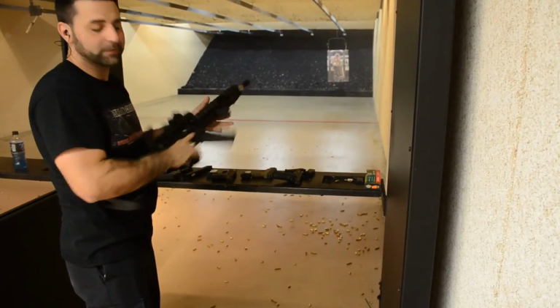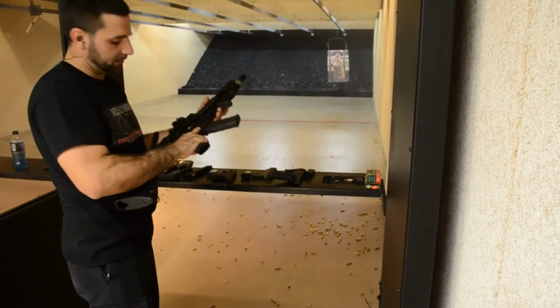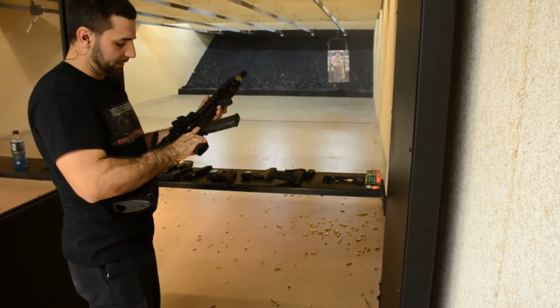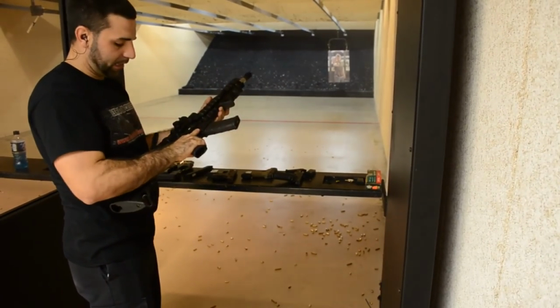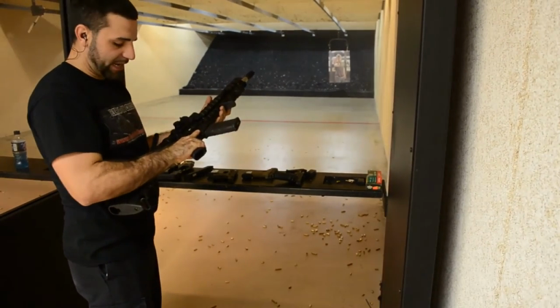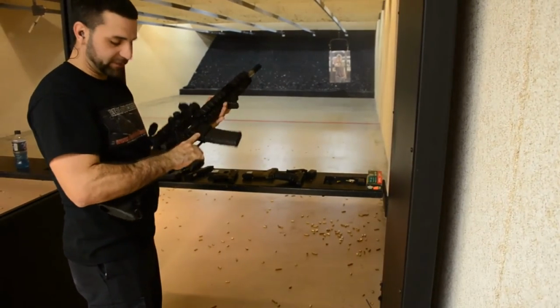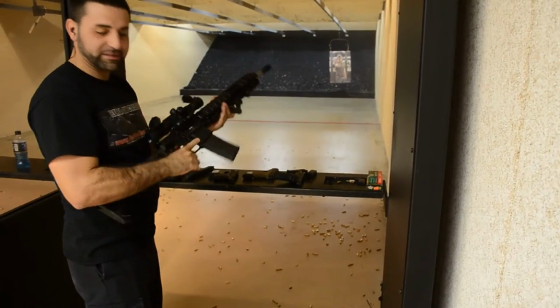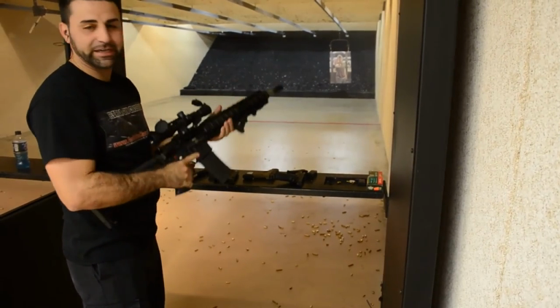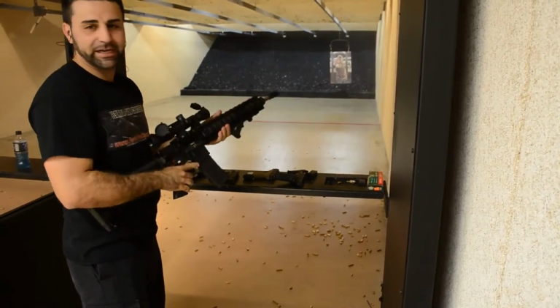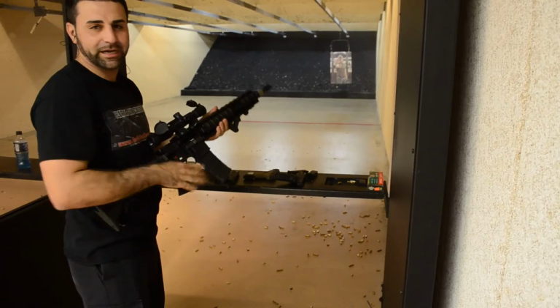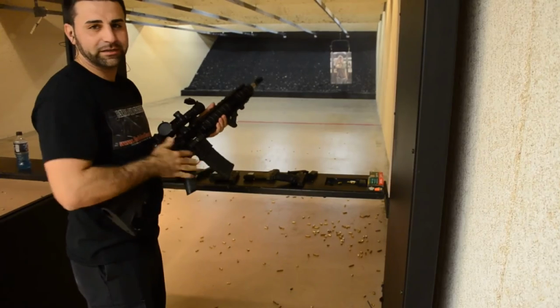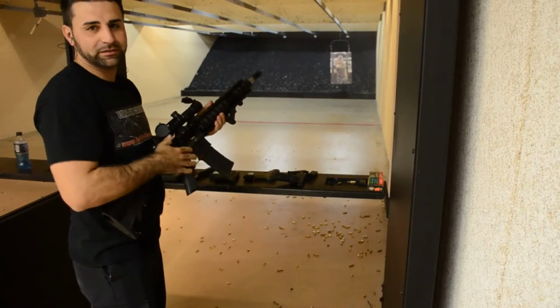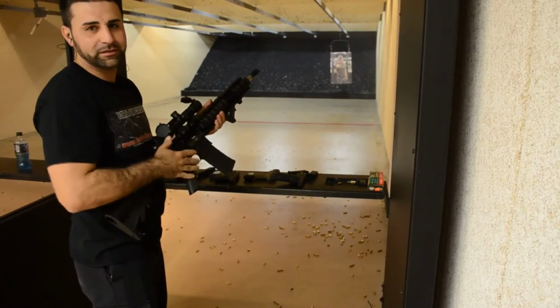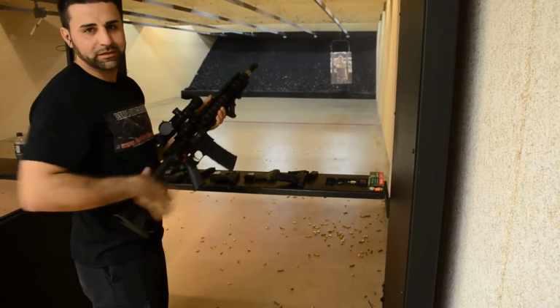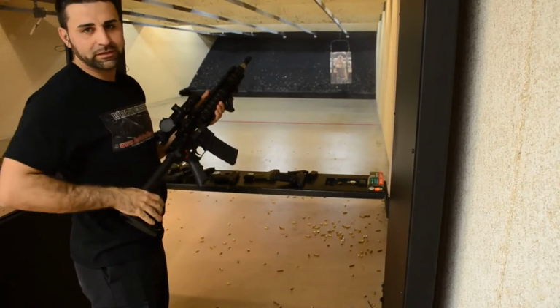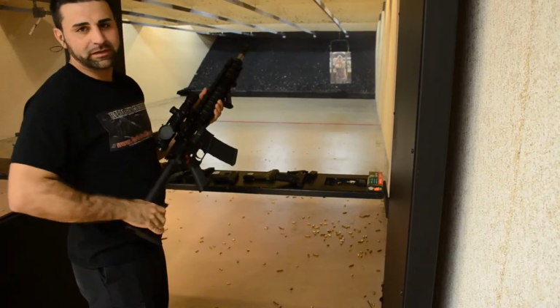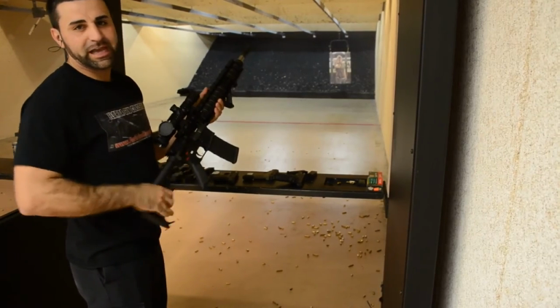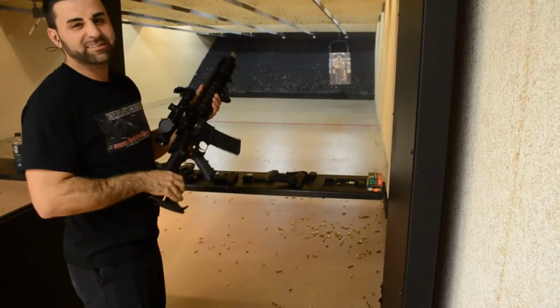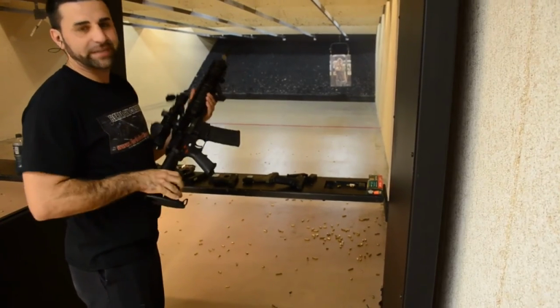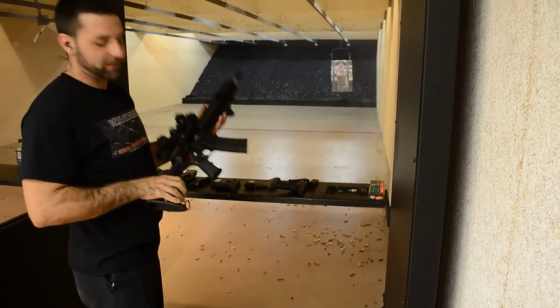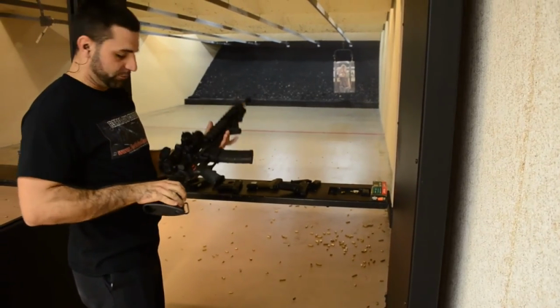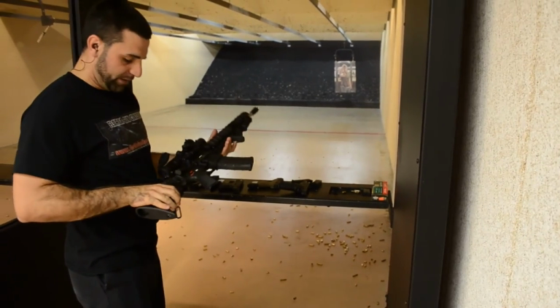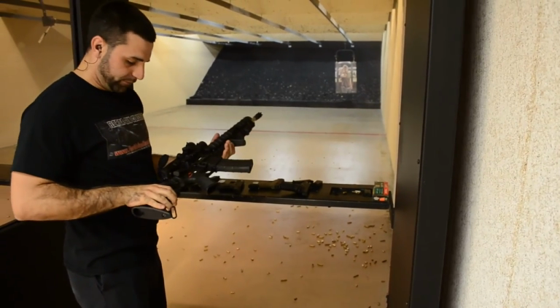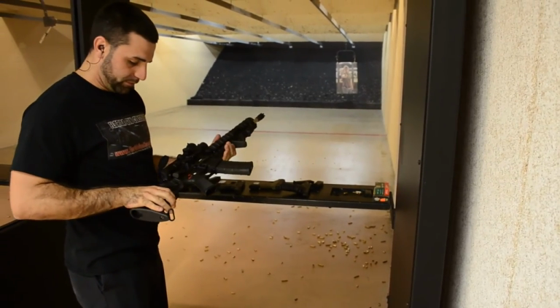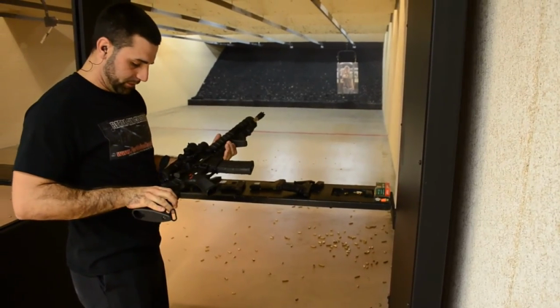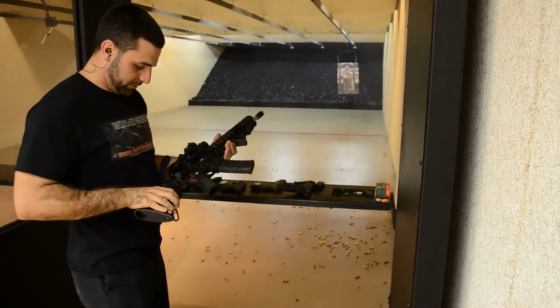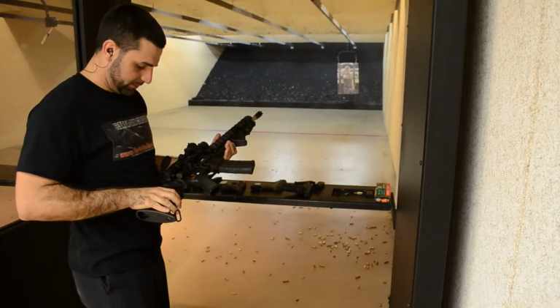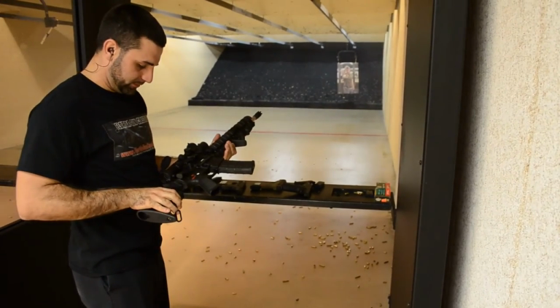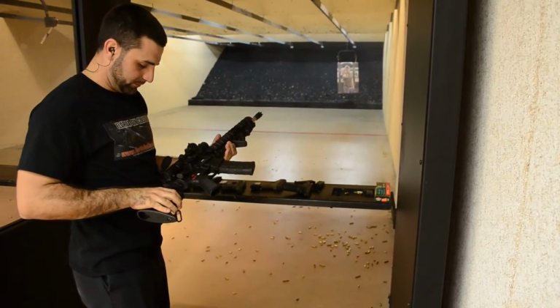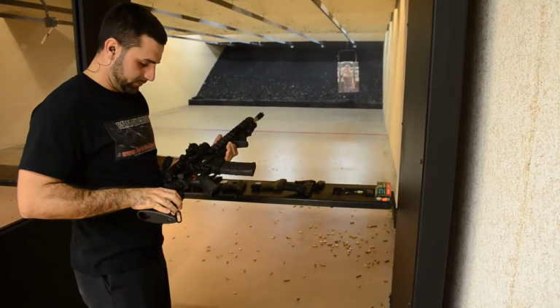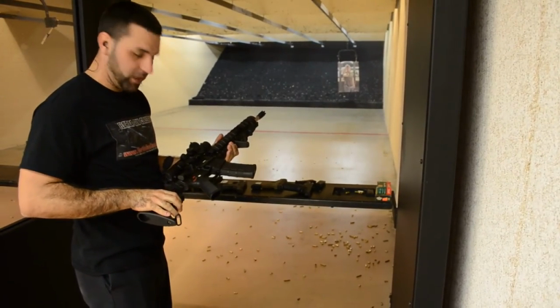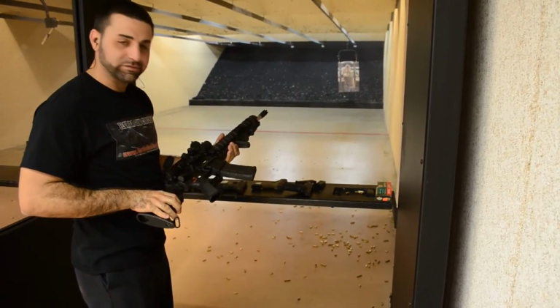I would have to say, excellent, excellent rifle. Awesome.